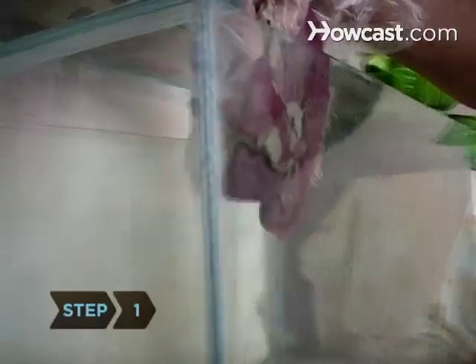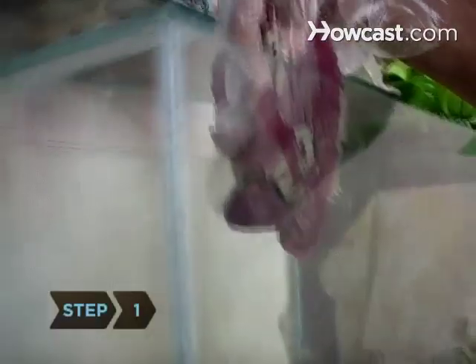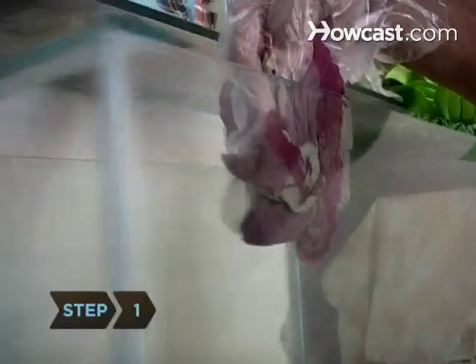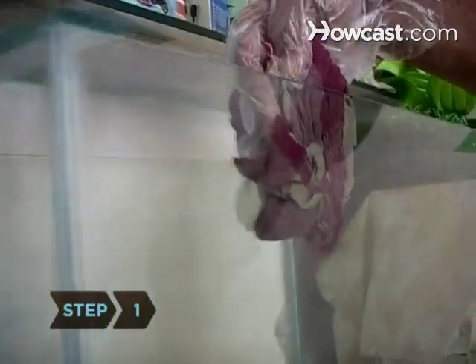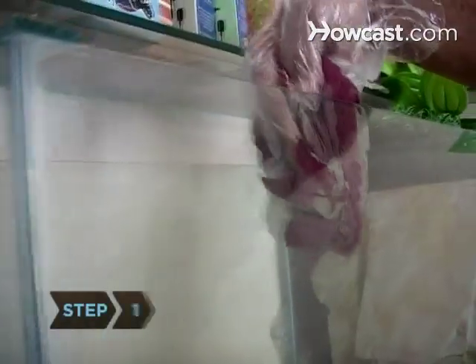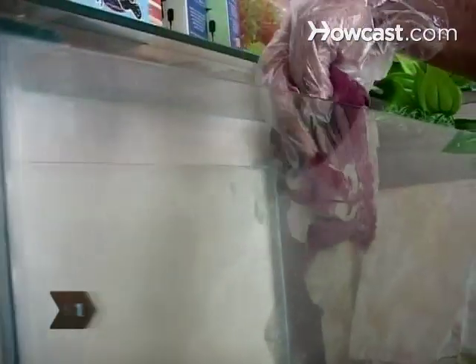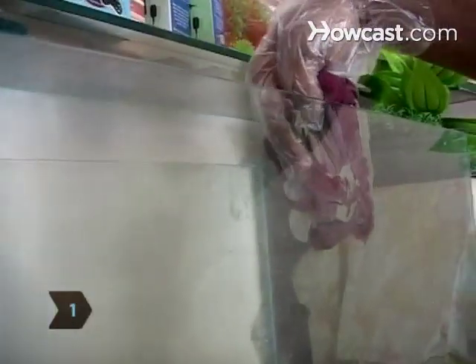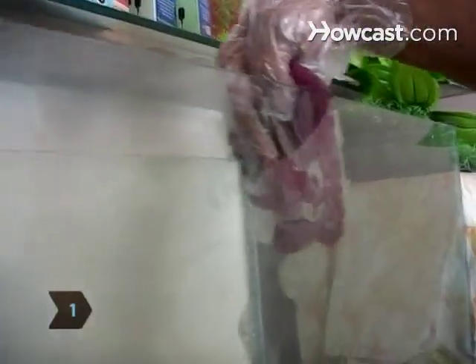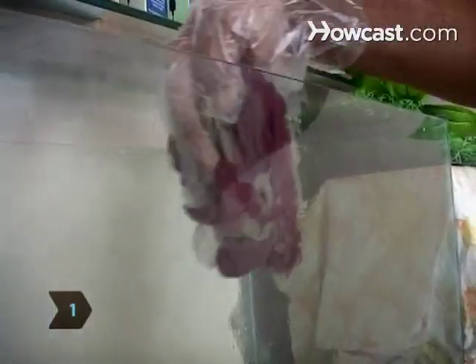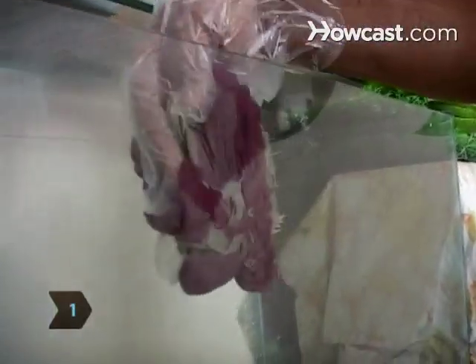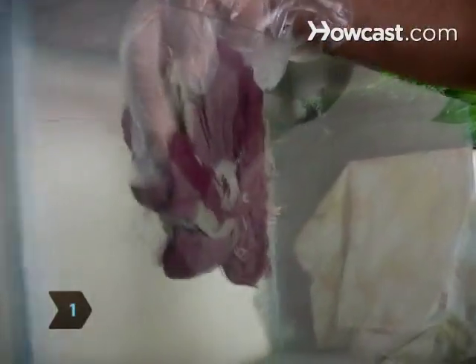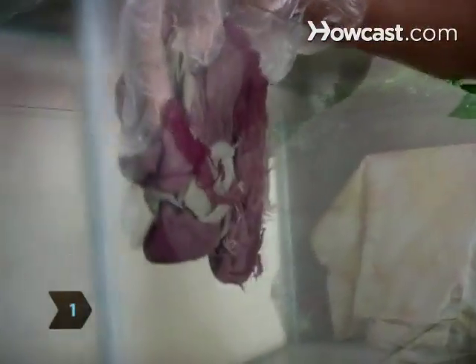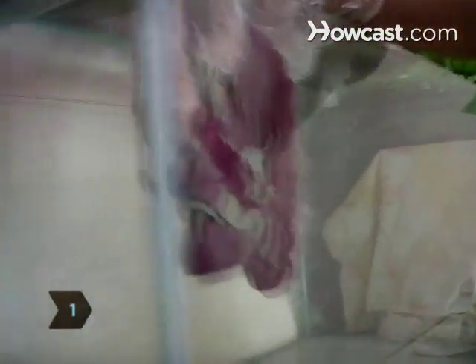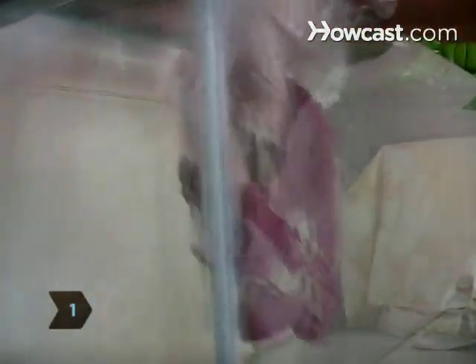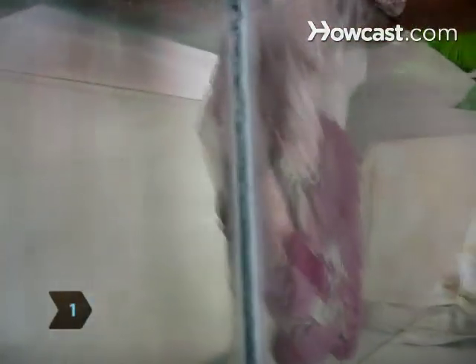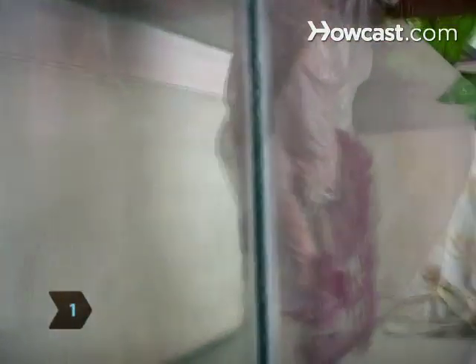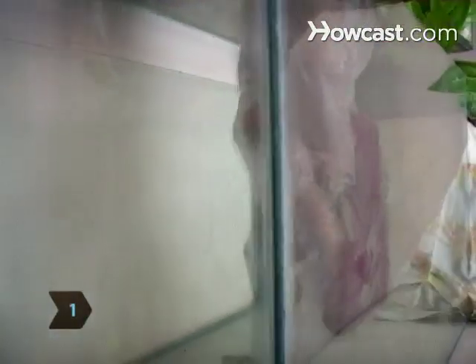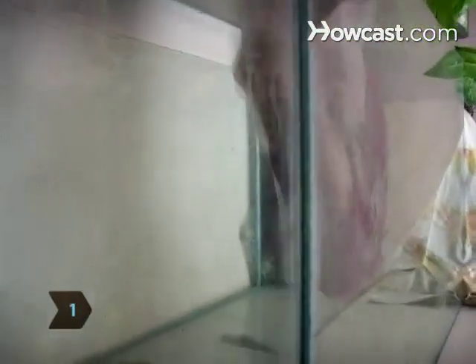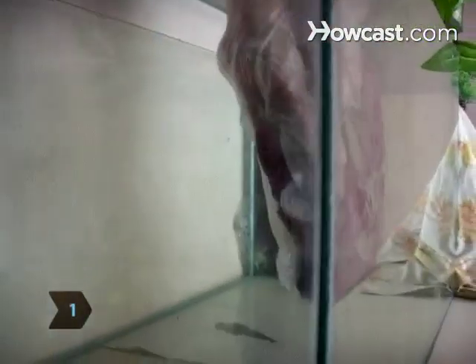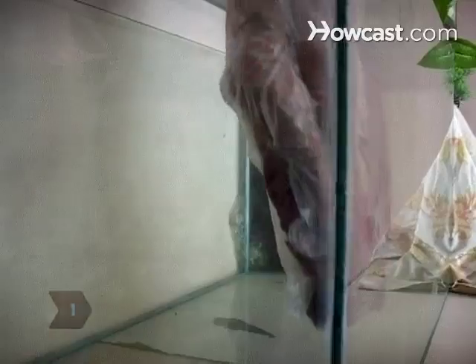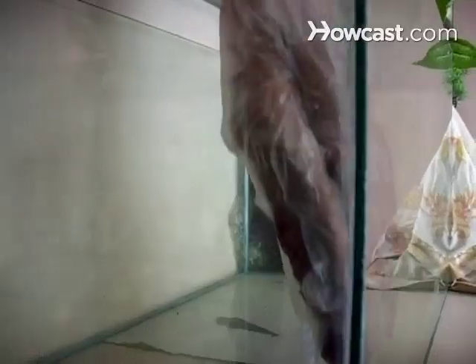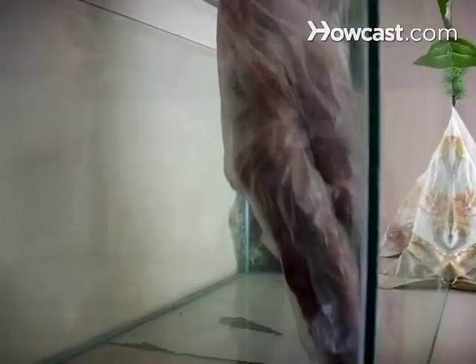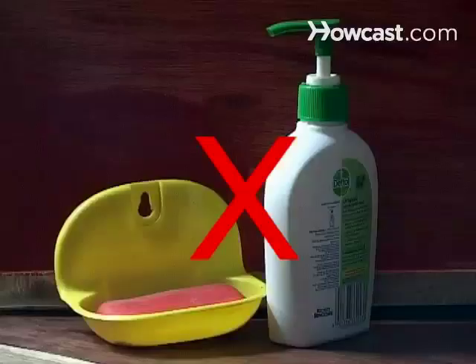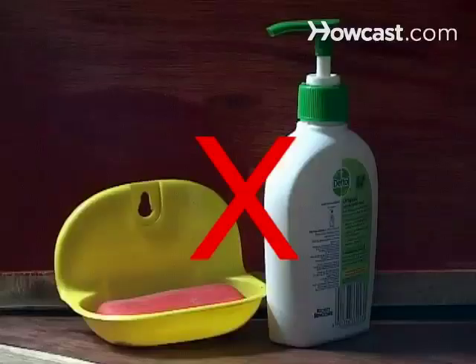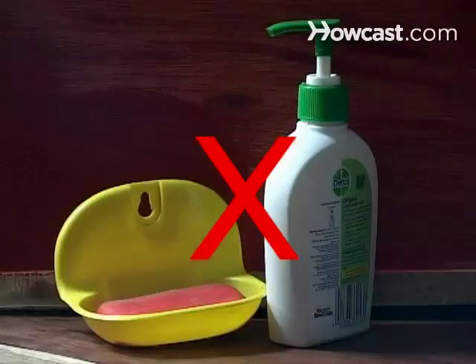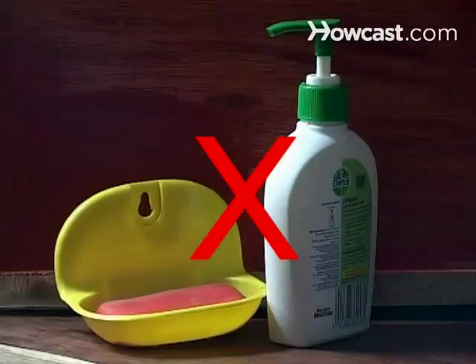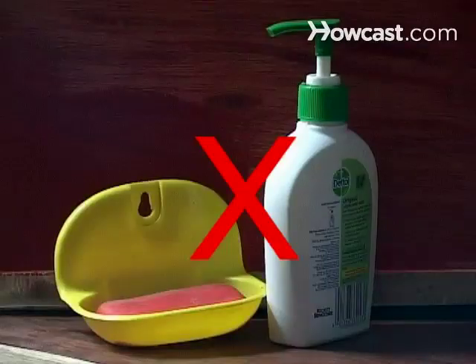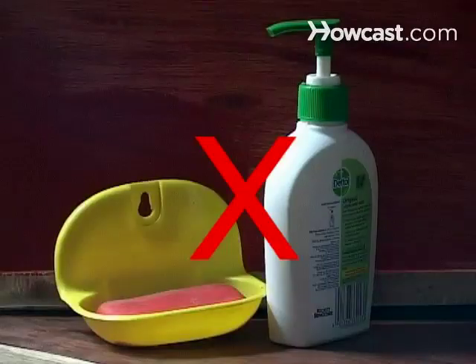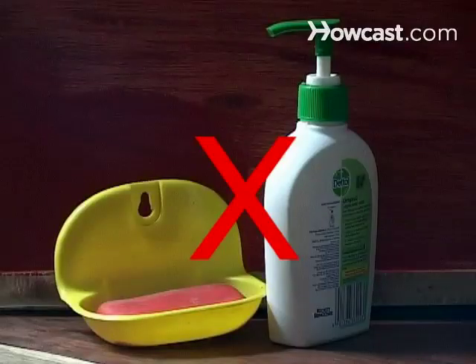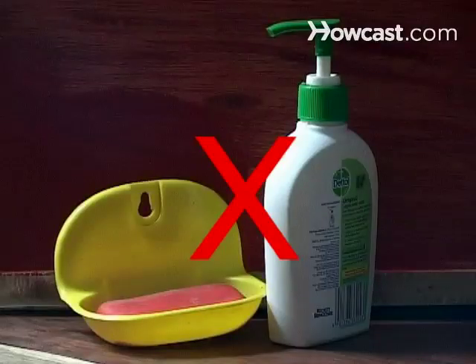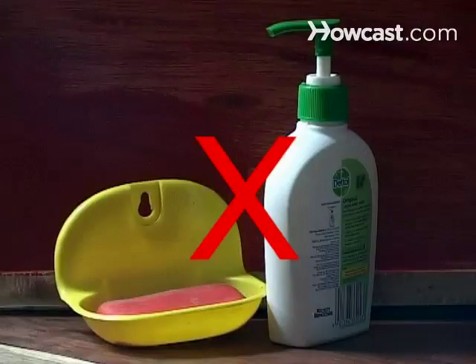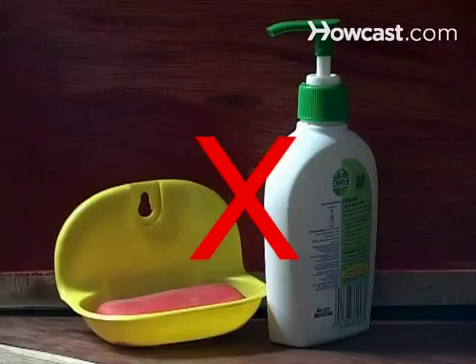Step 1. Clean the tank with tap water and a clean cloth. Do not use soap or cleanser.